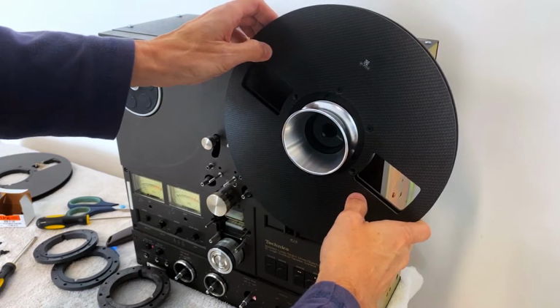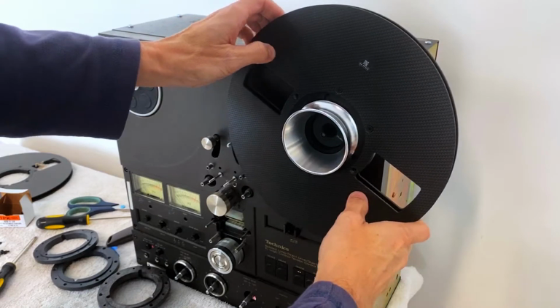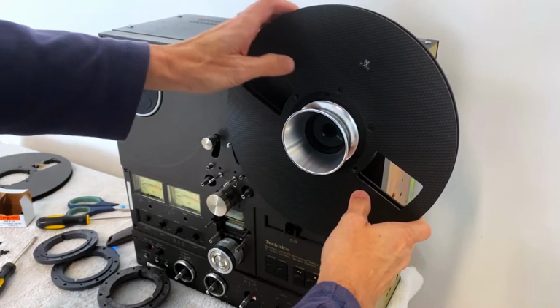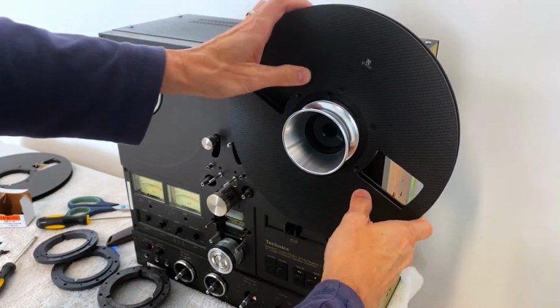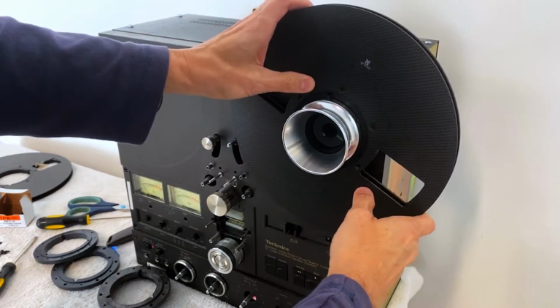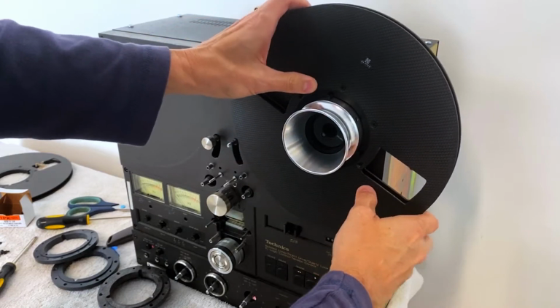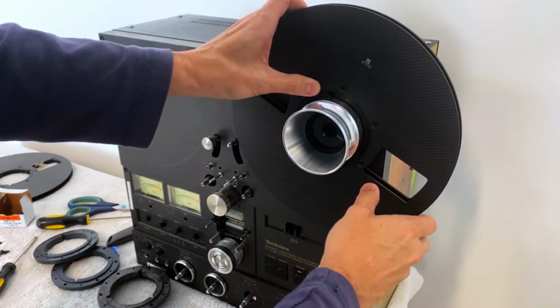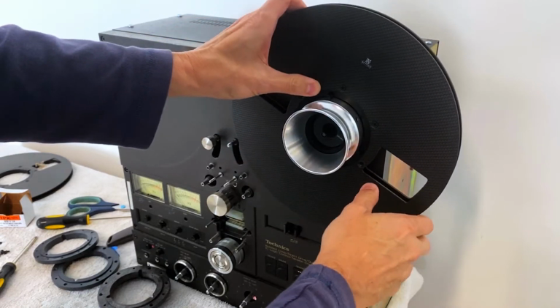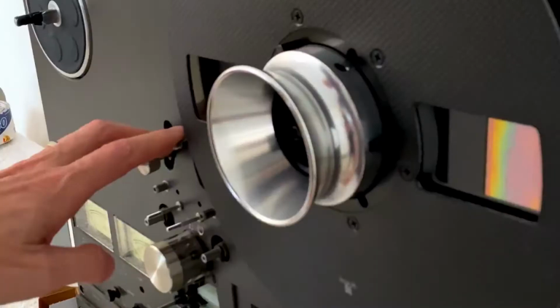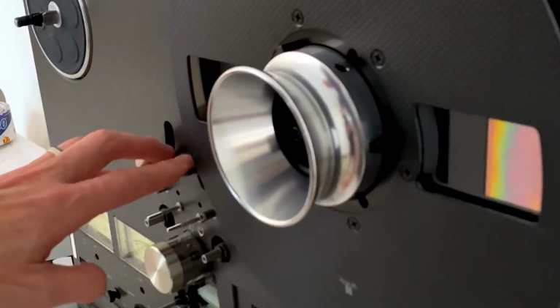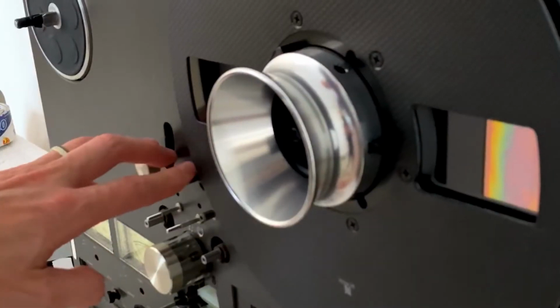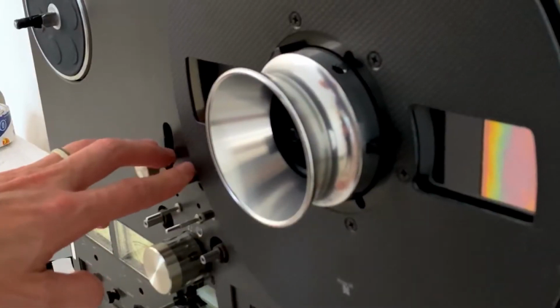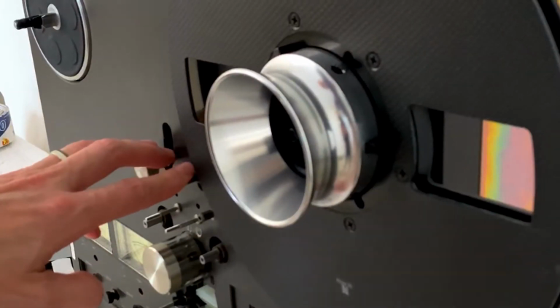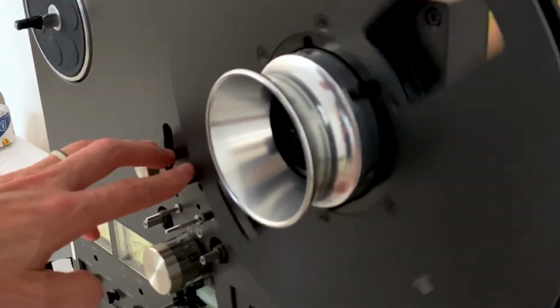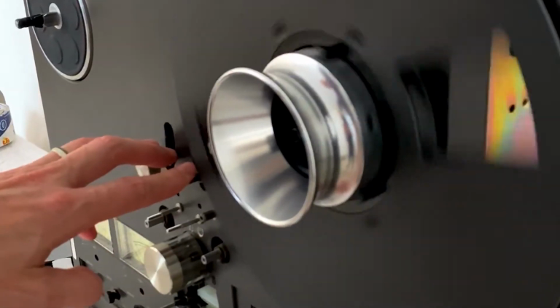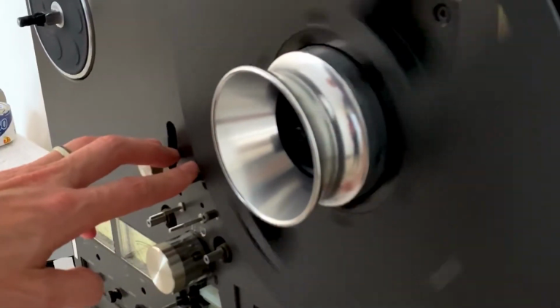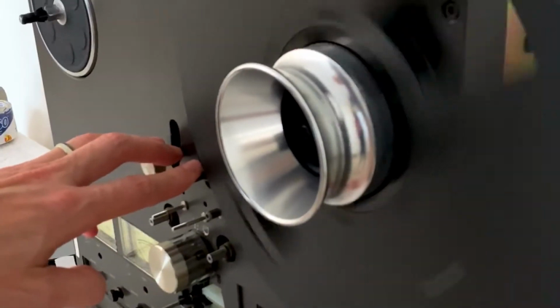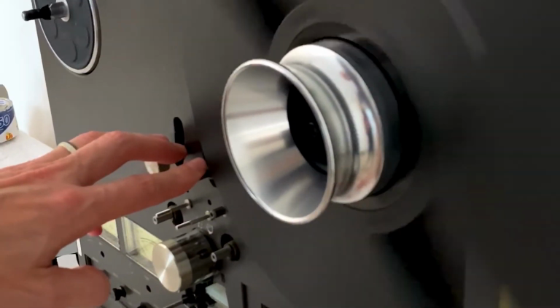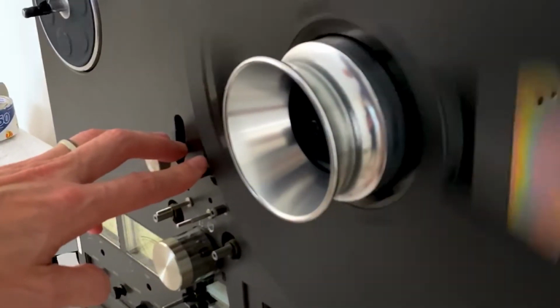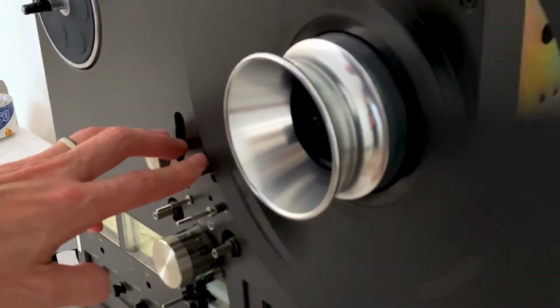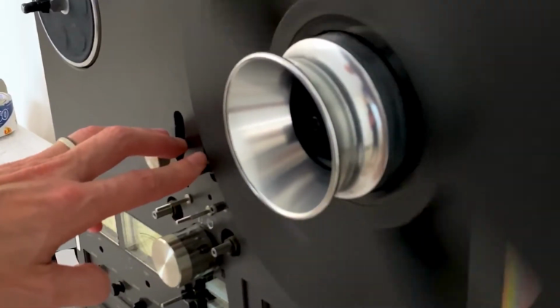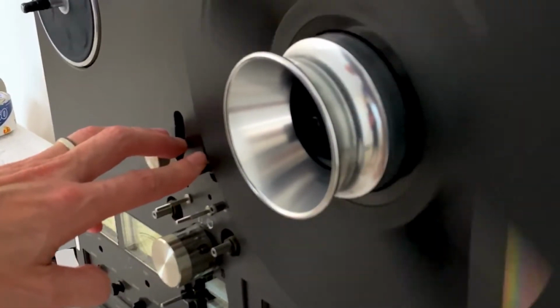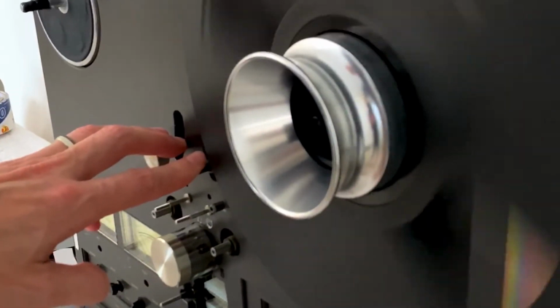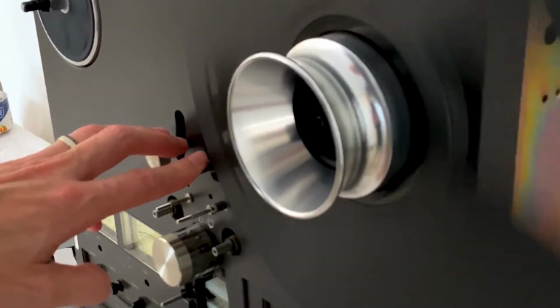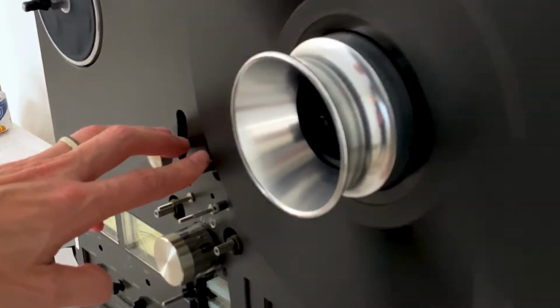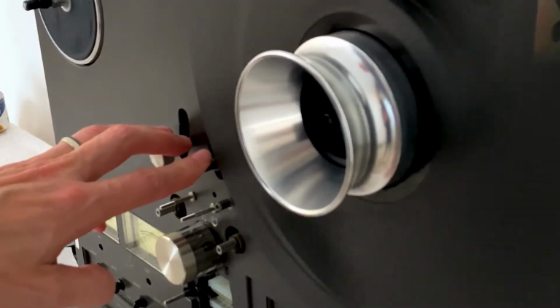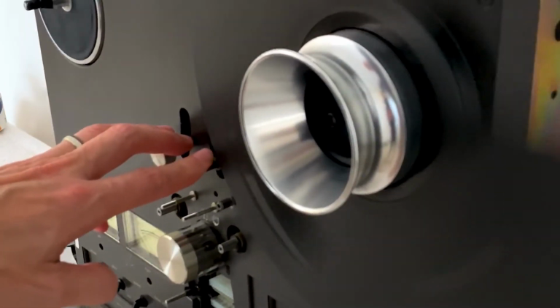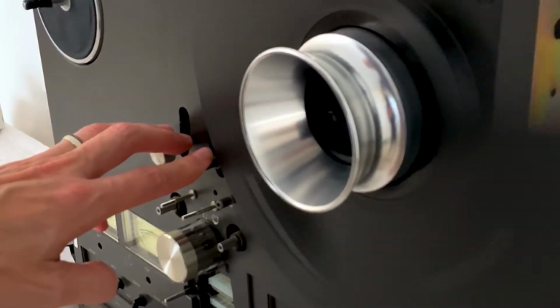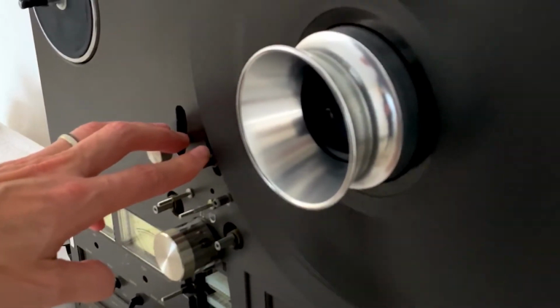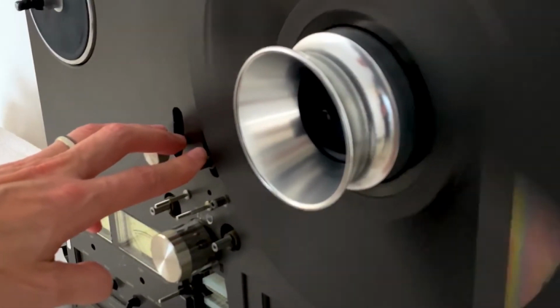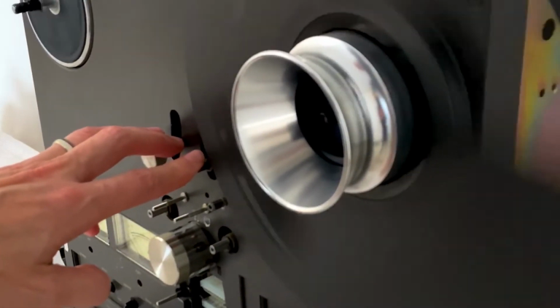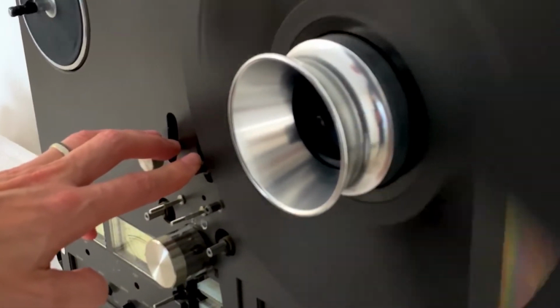Finally, each finished reel is checked for balance and alignment before it's sold.